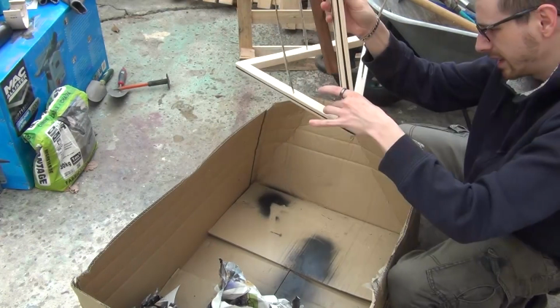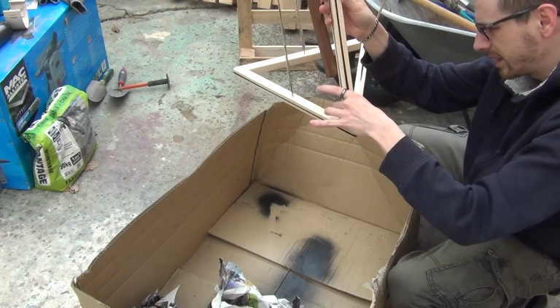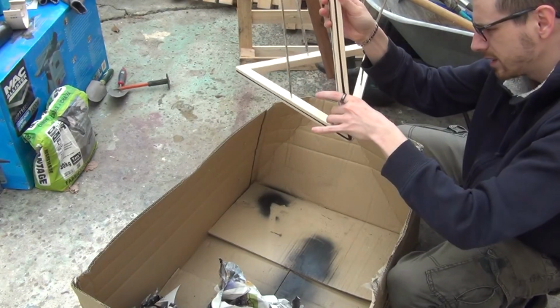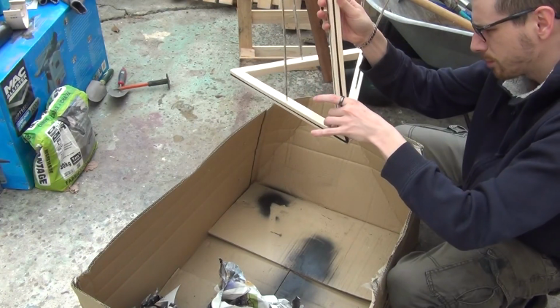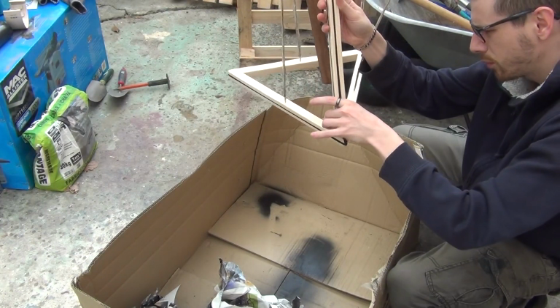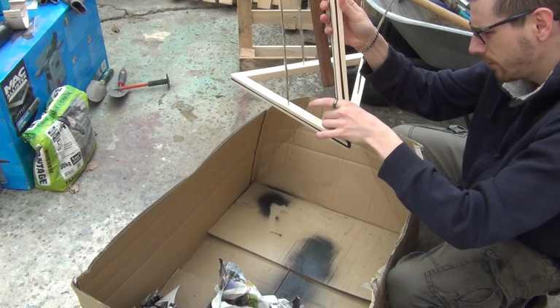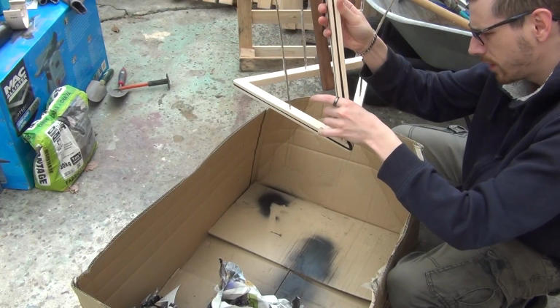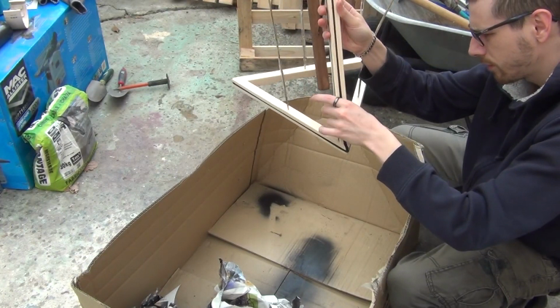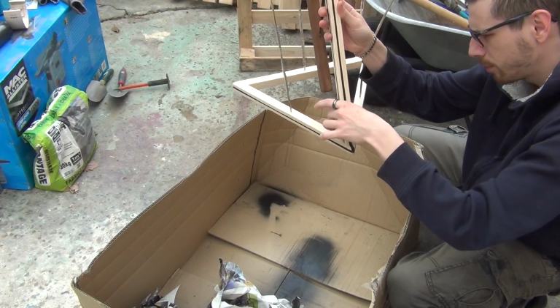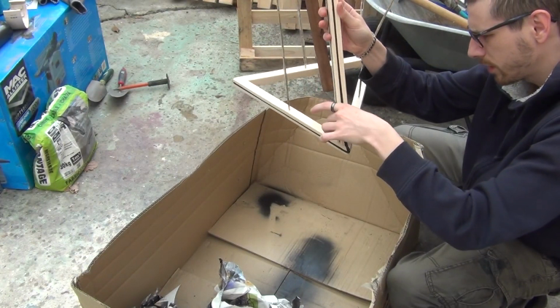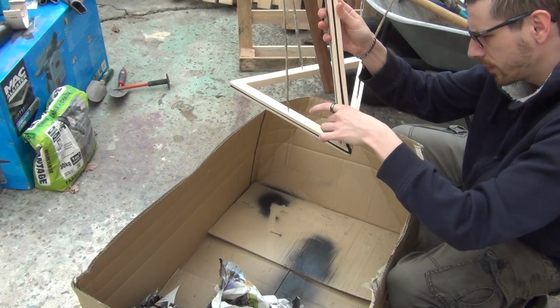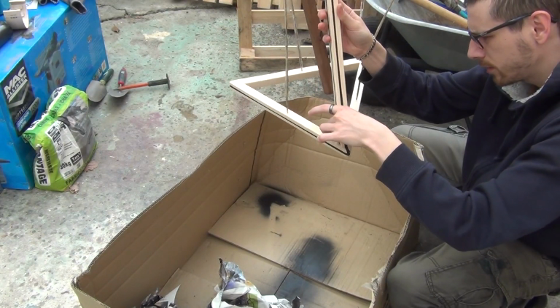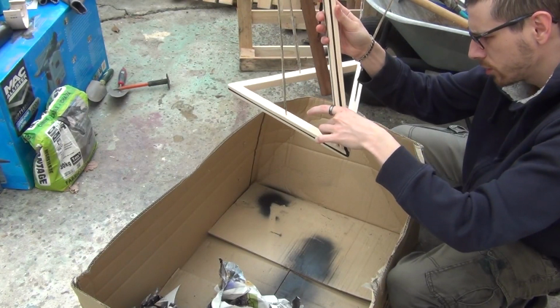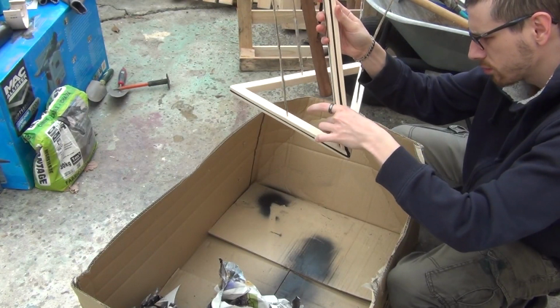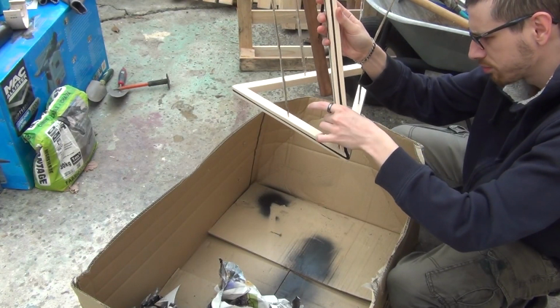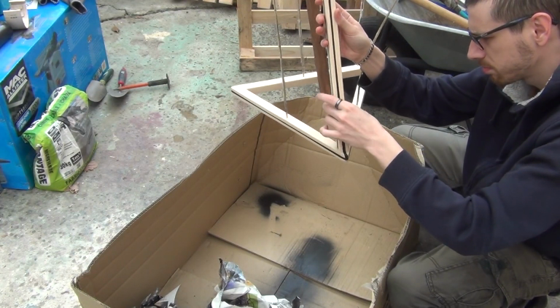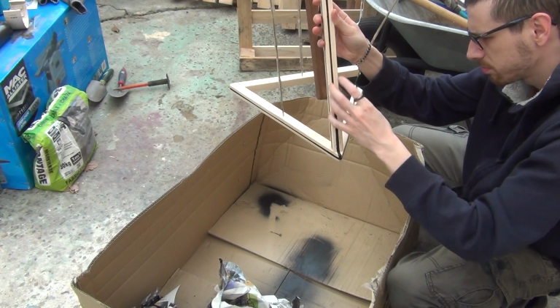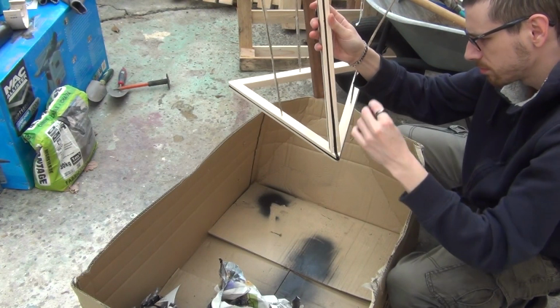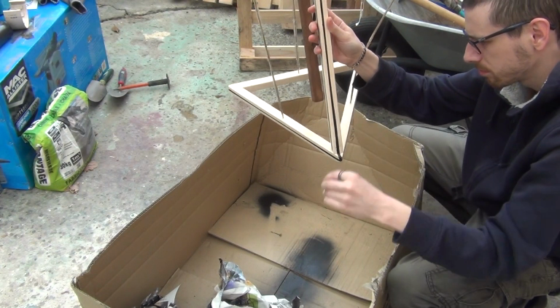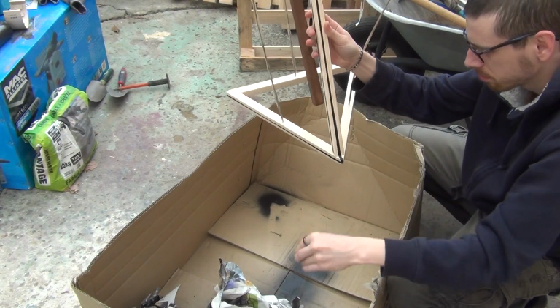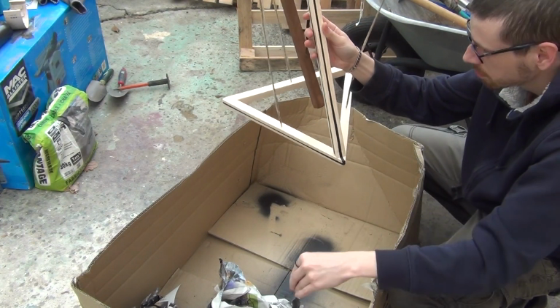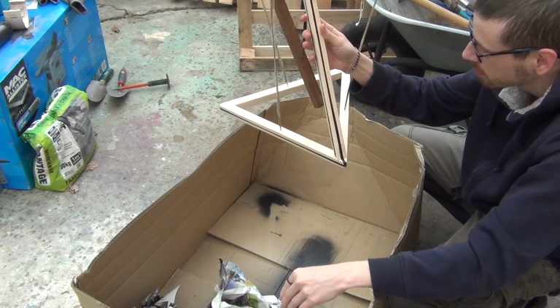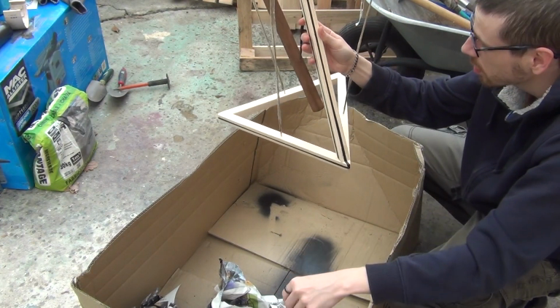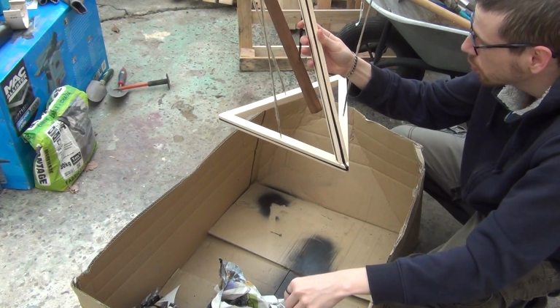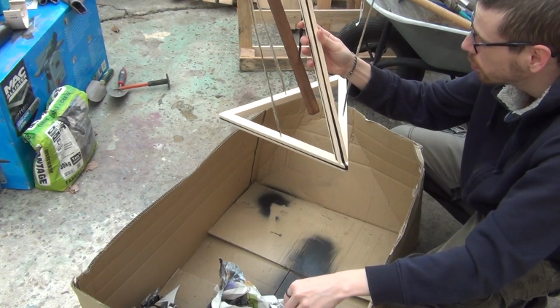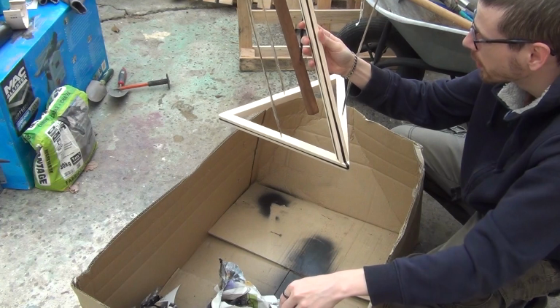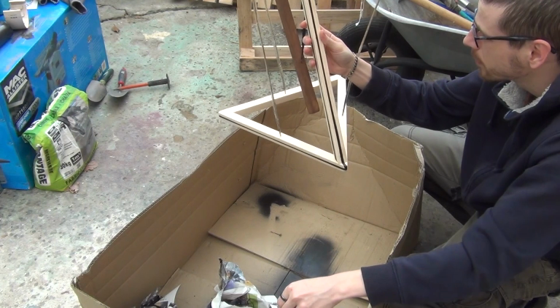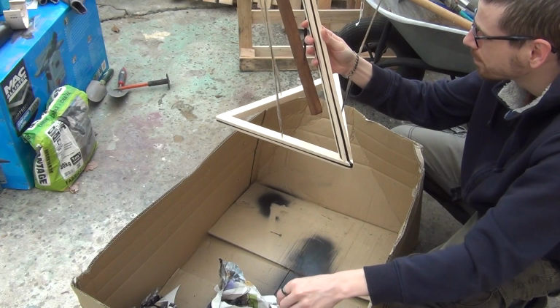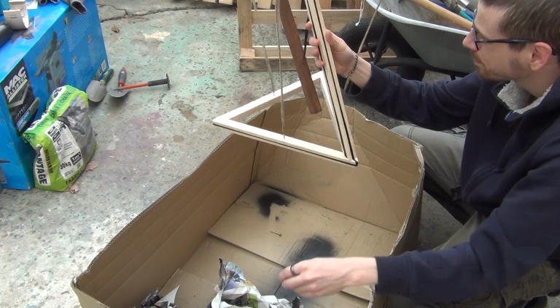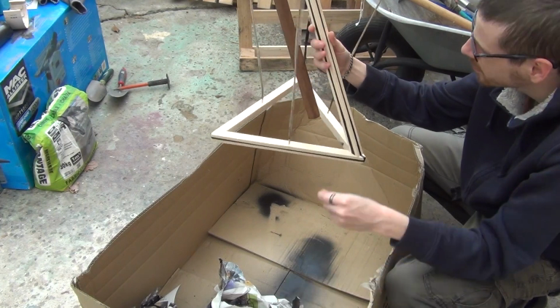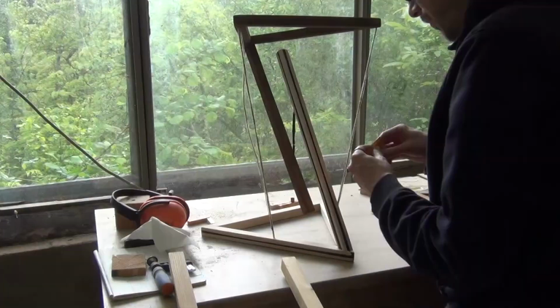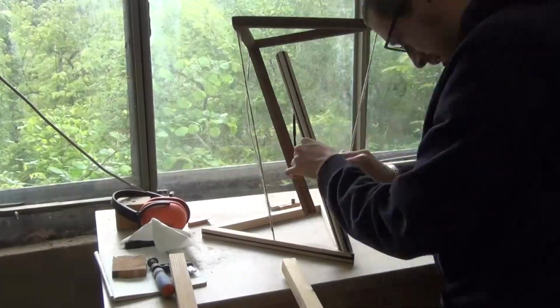It's pretty far from perfect but it's not too bad.